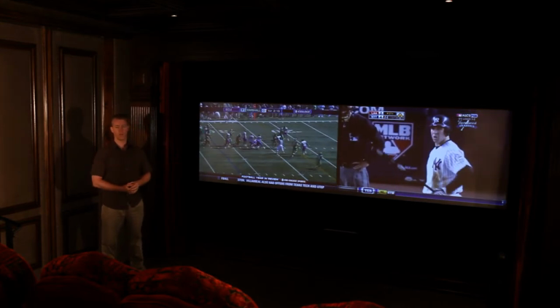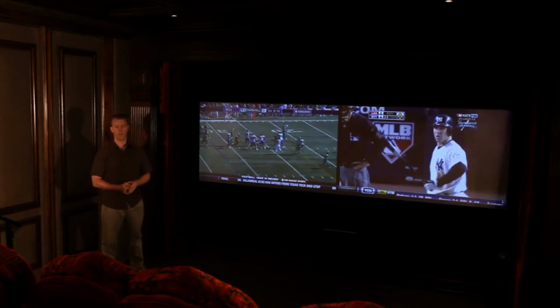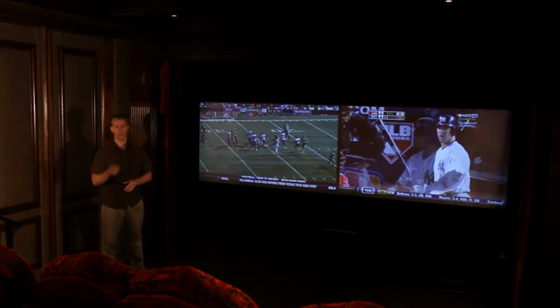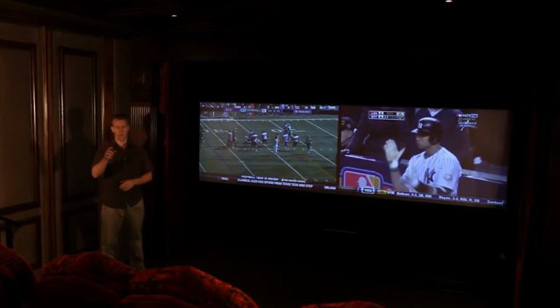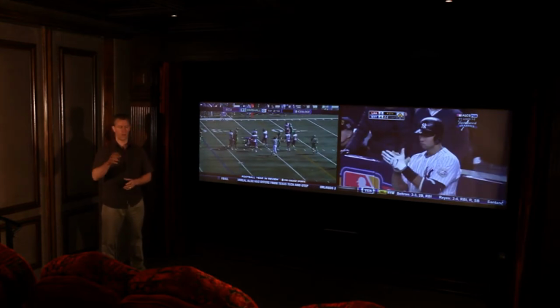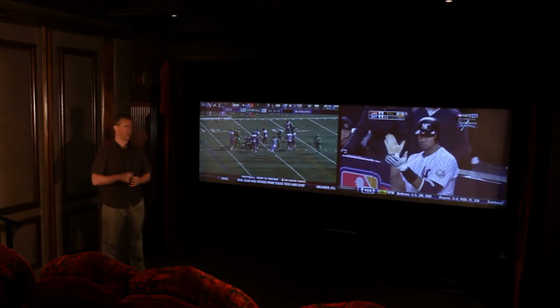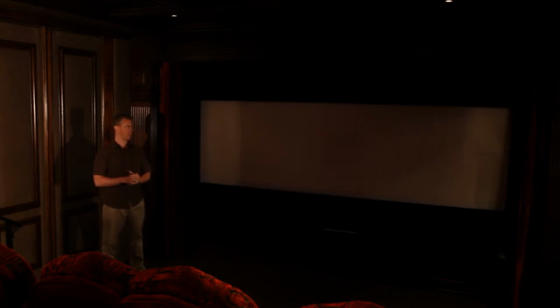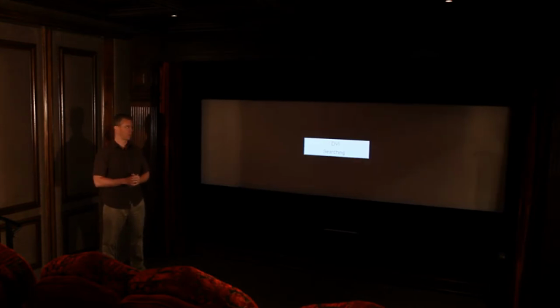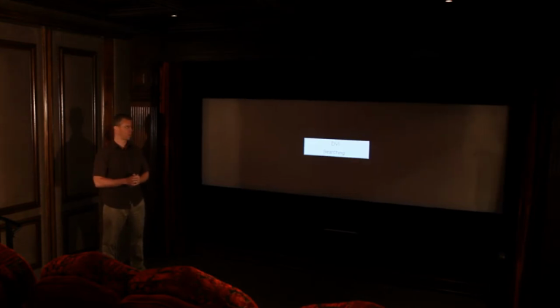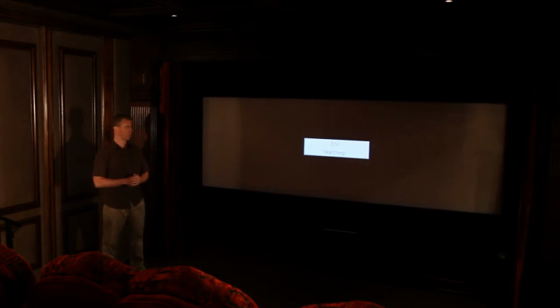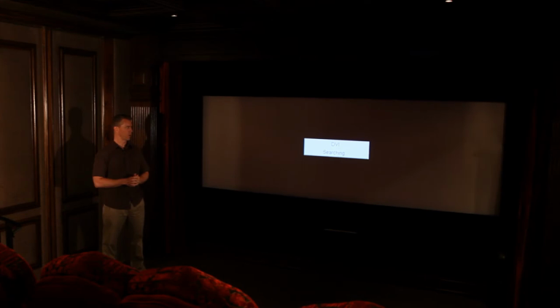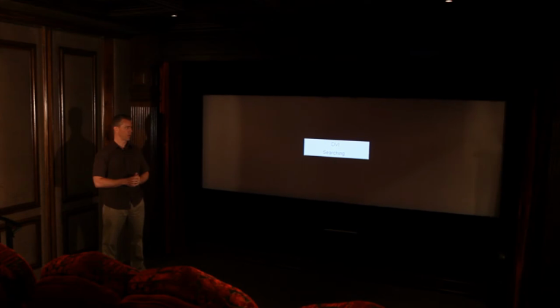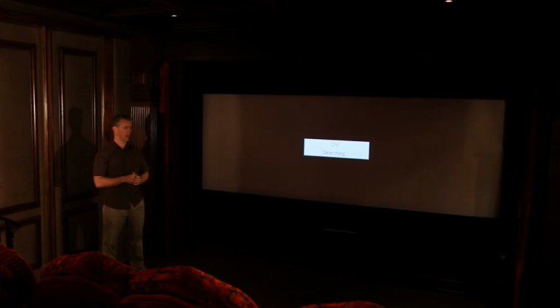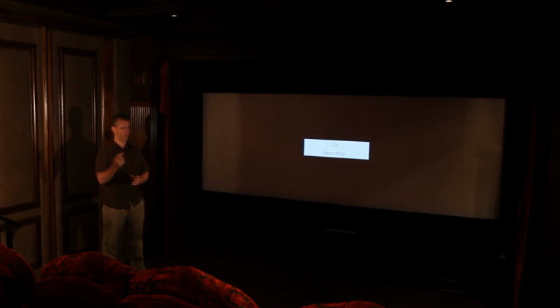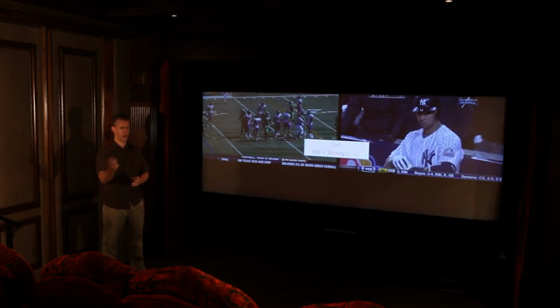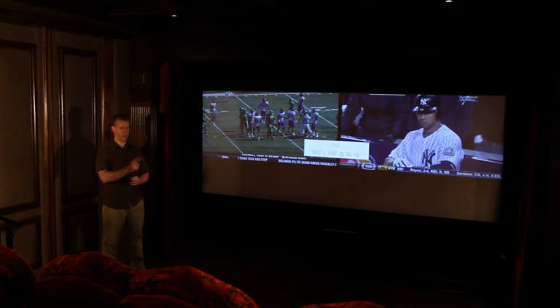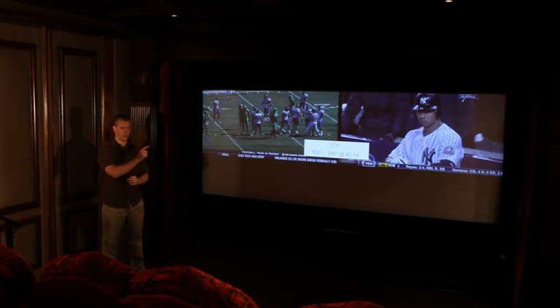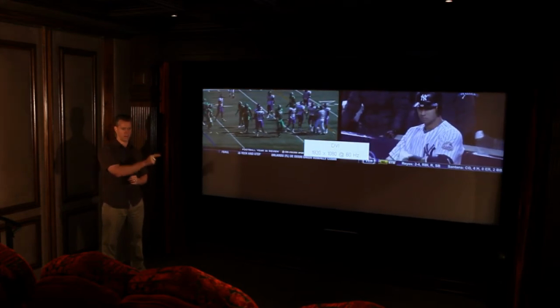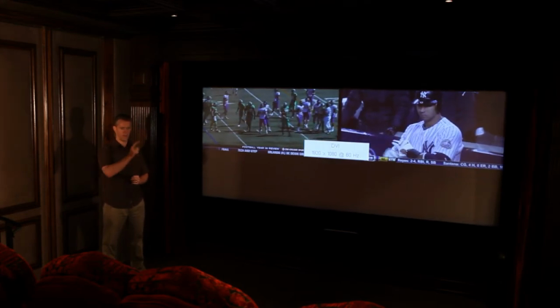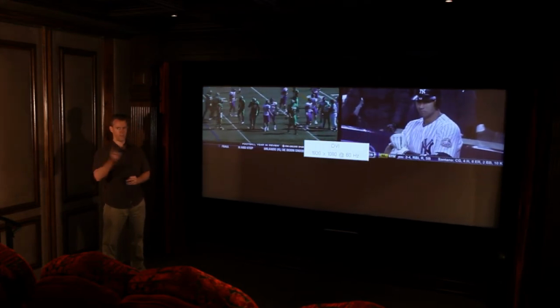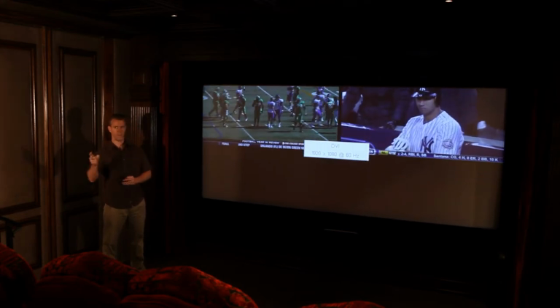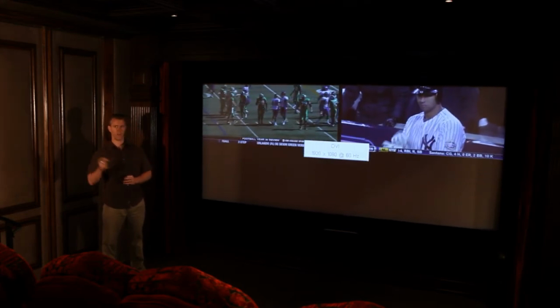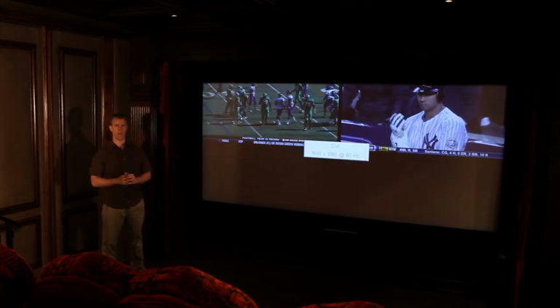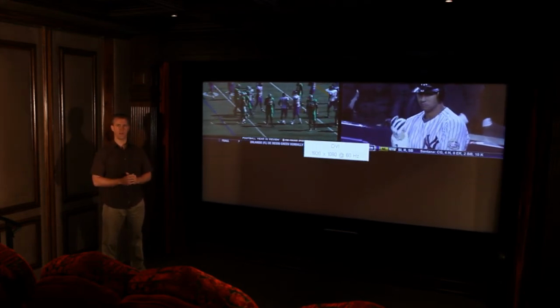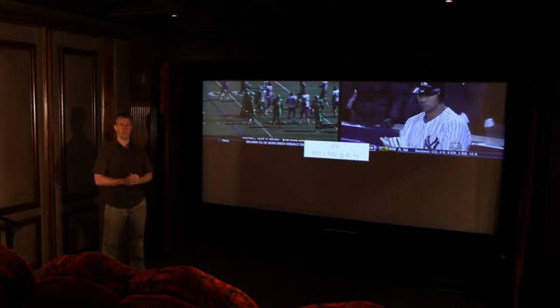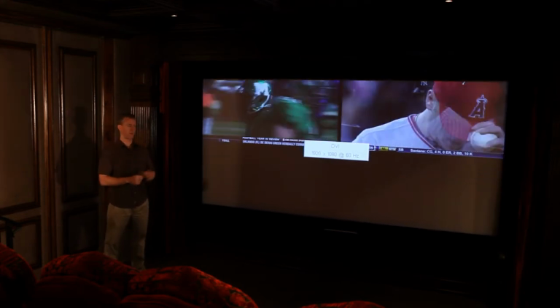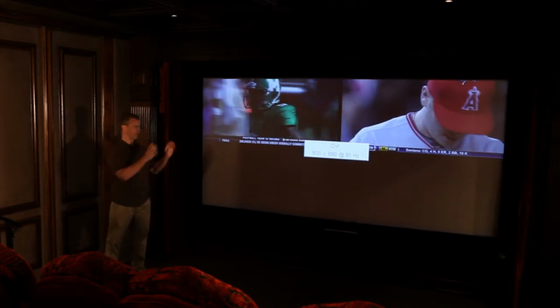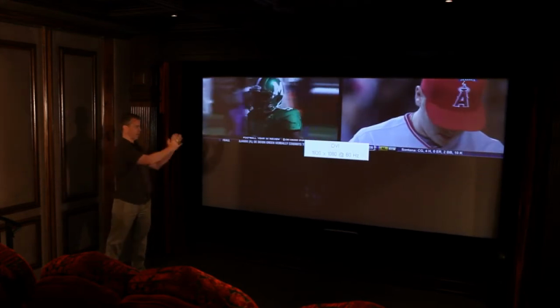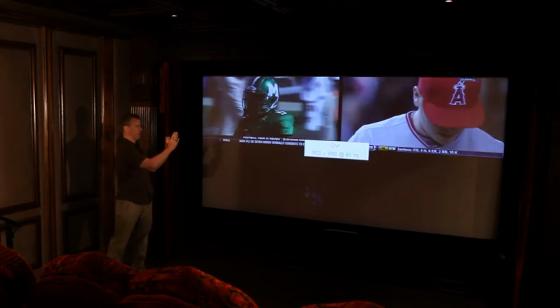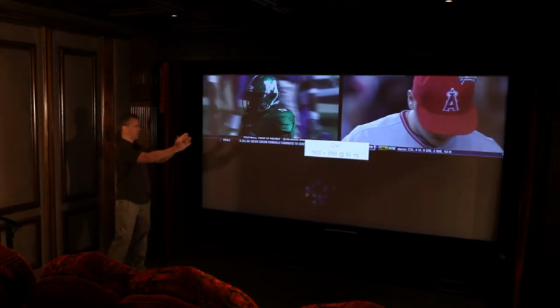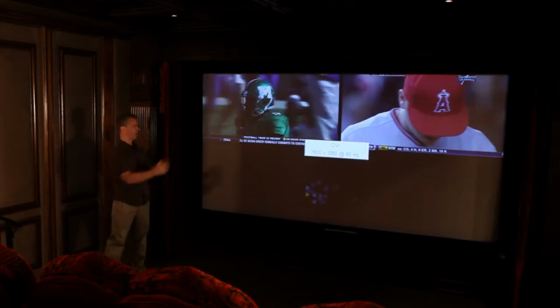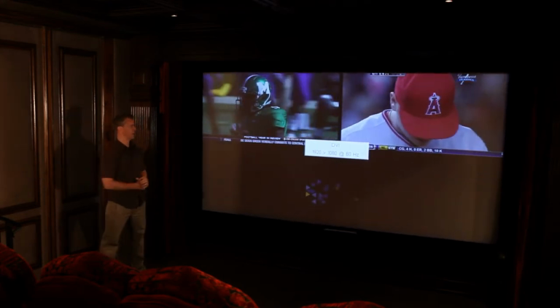Of course, through the remote control you can have the audio follow whatever picture you want to watch.